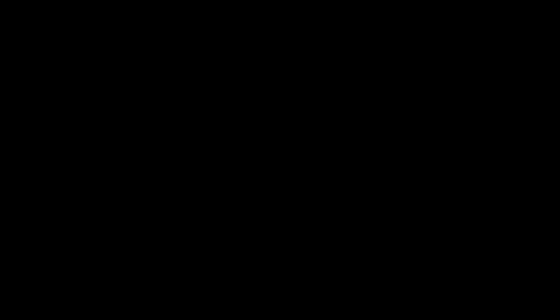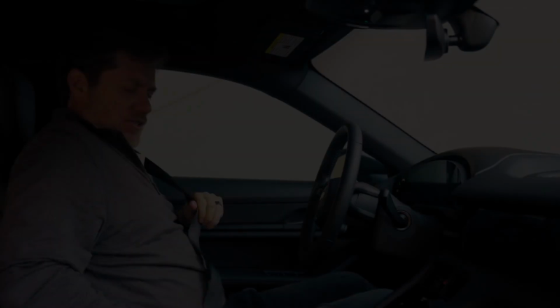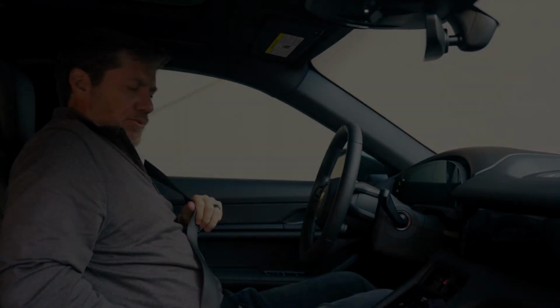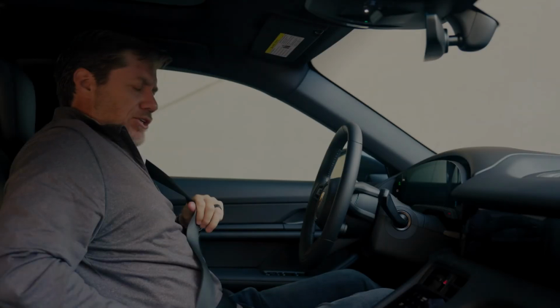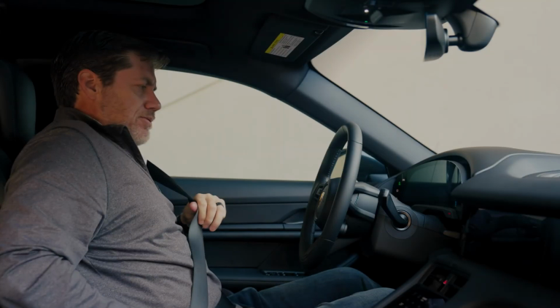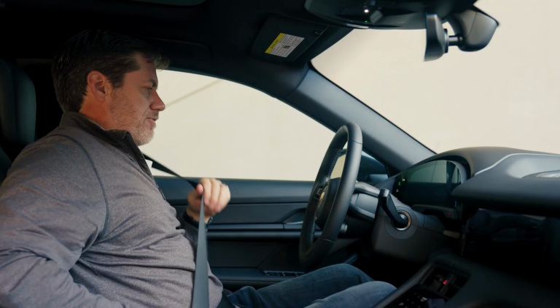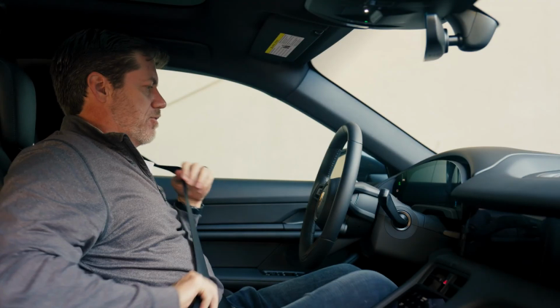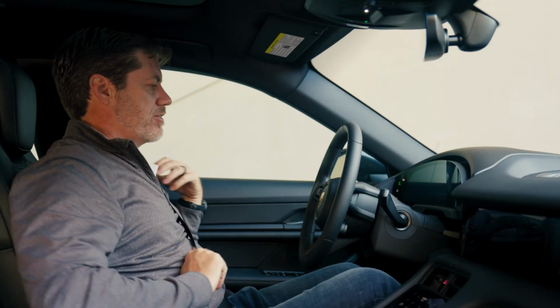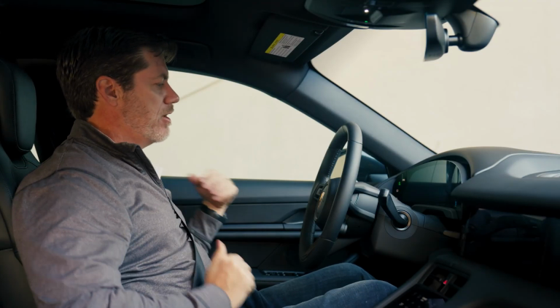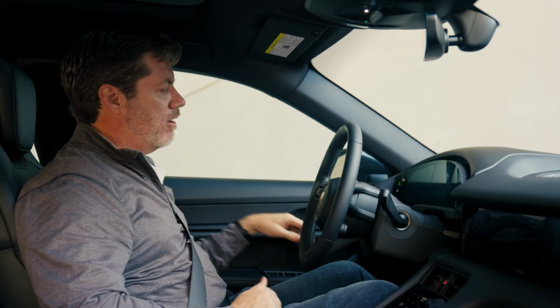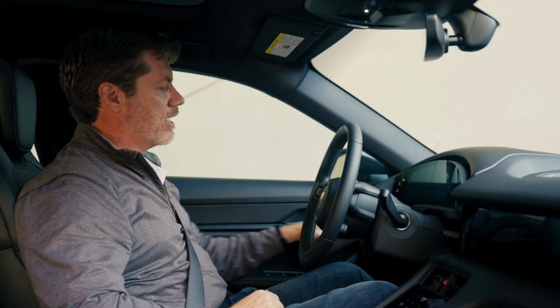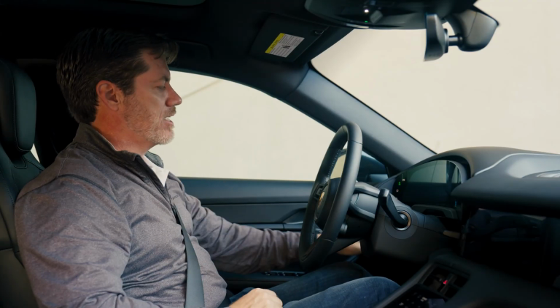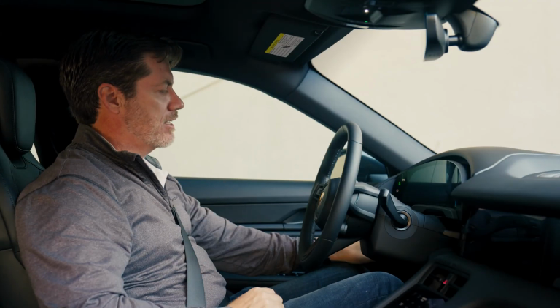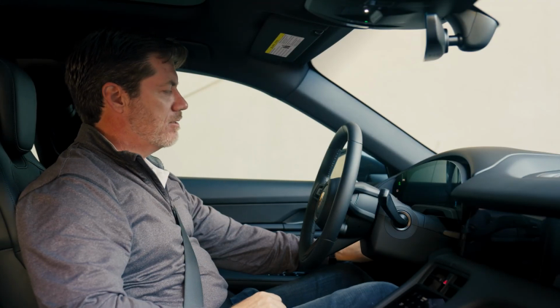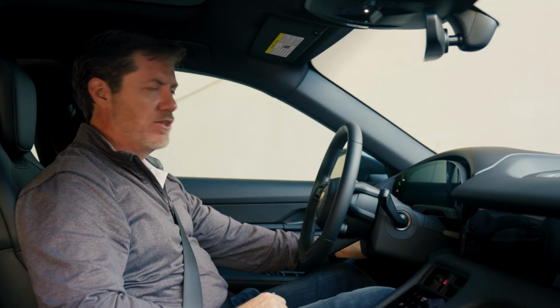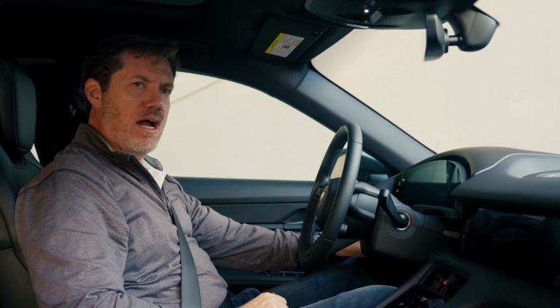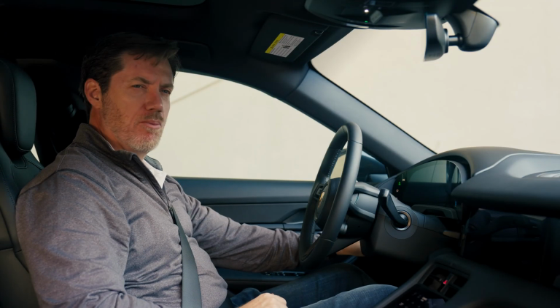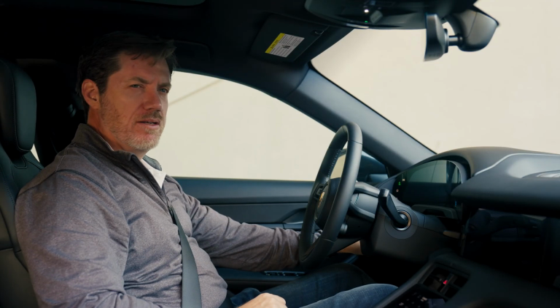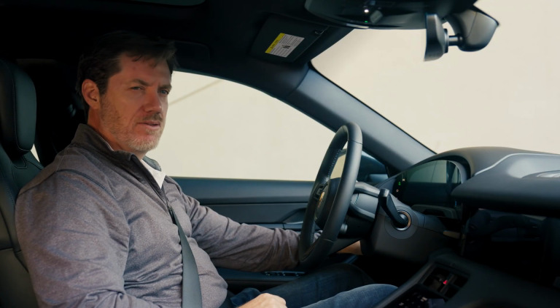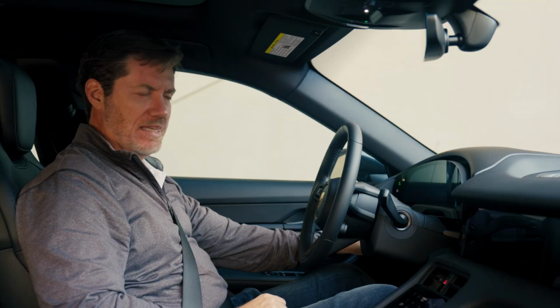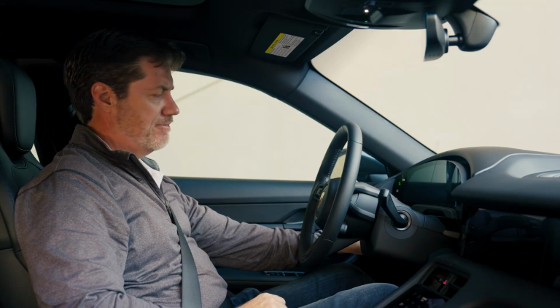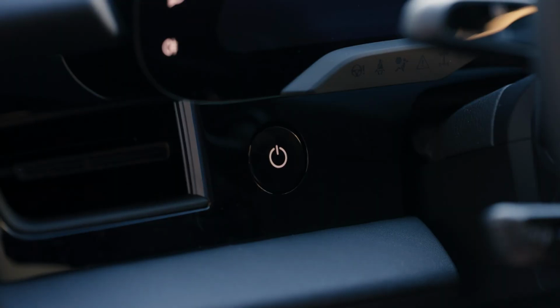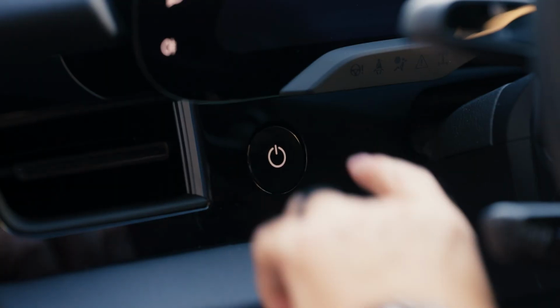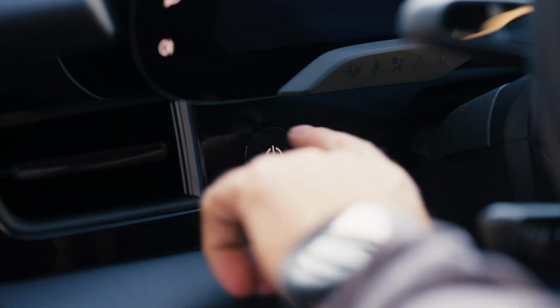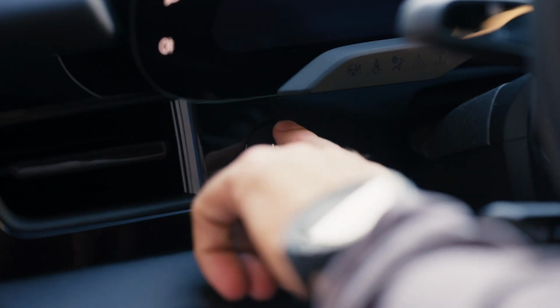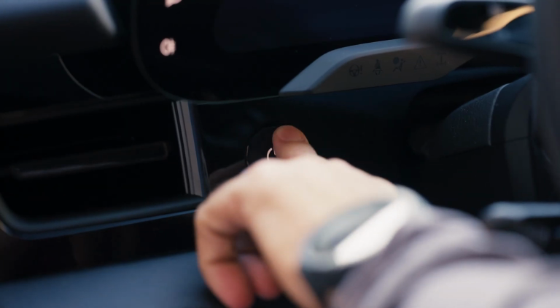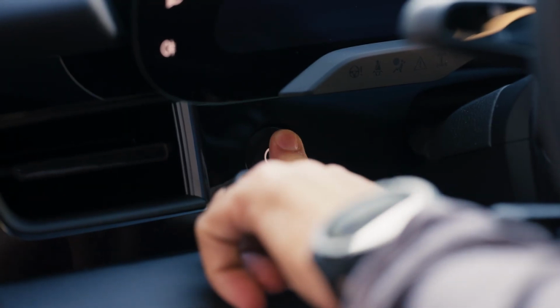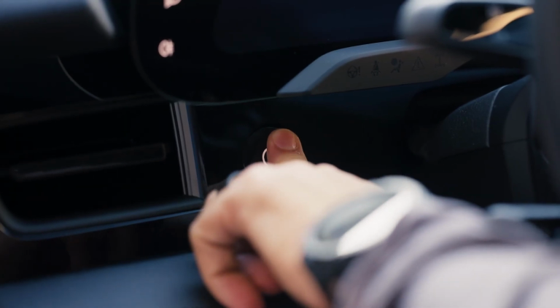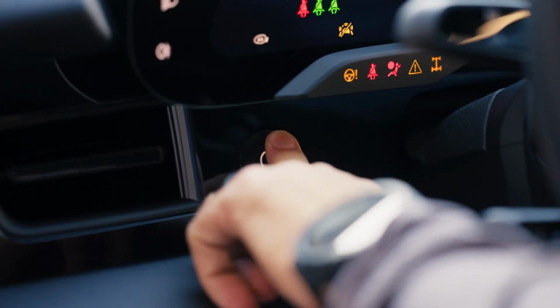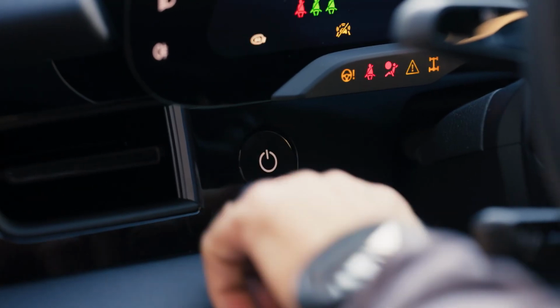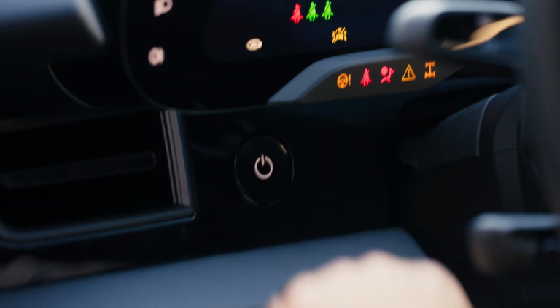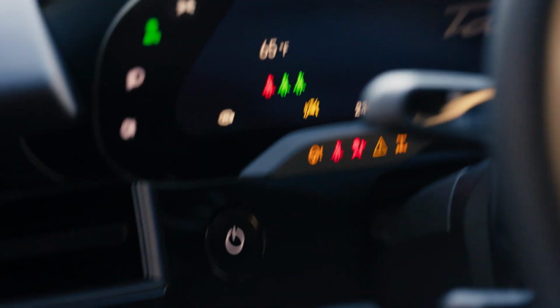First thing we're going to do is of course turn on our Taycan with the power button on the left hand side of the steering wheel.